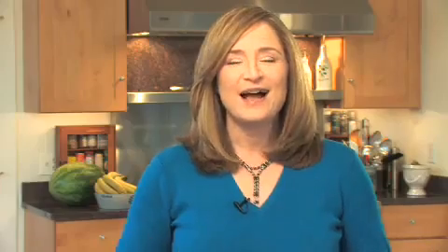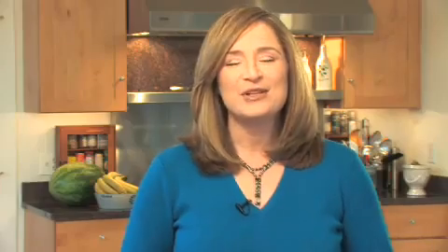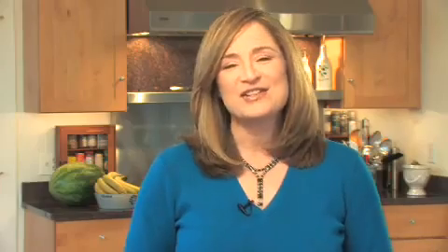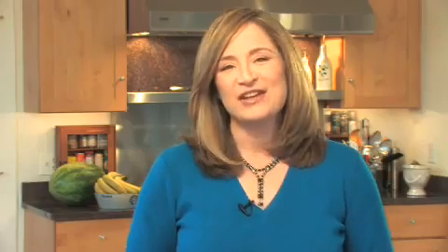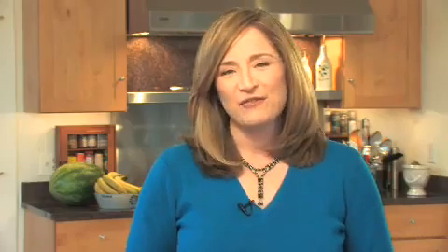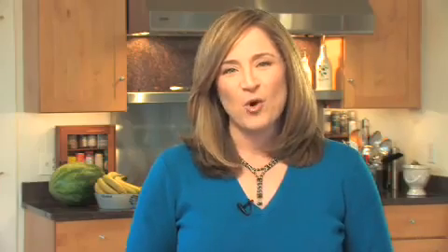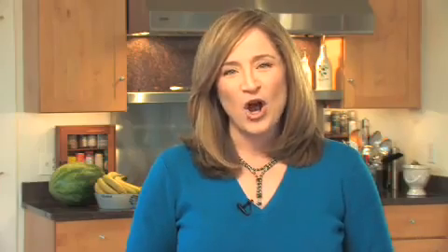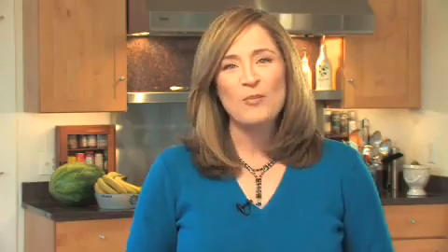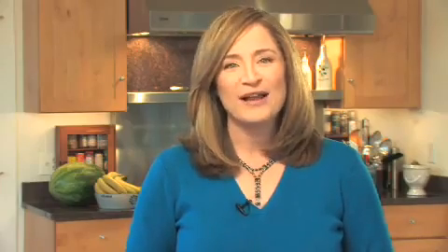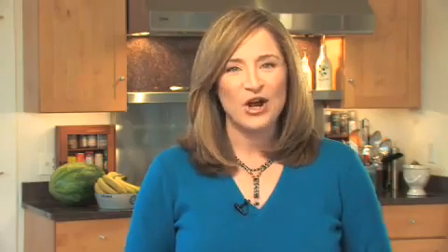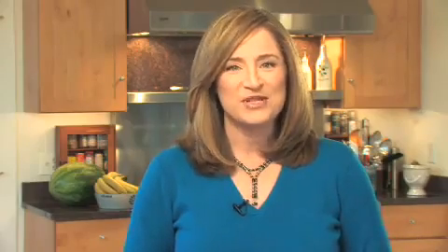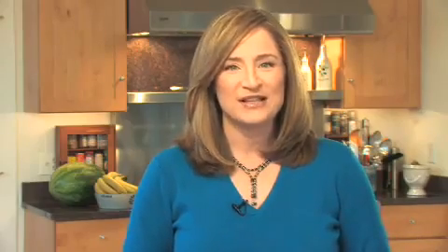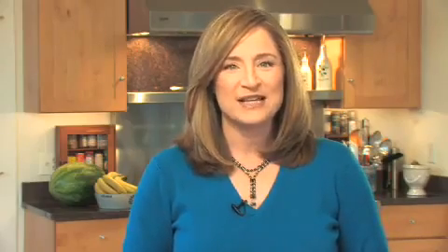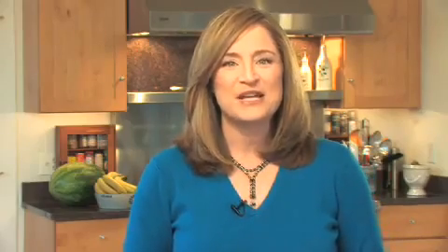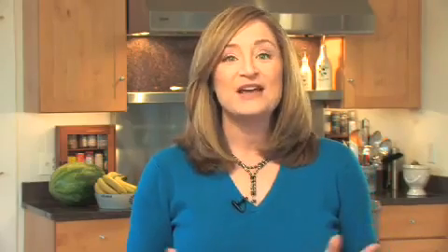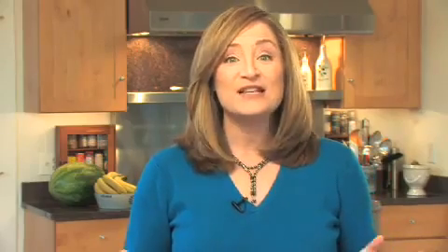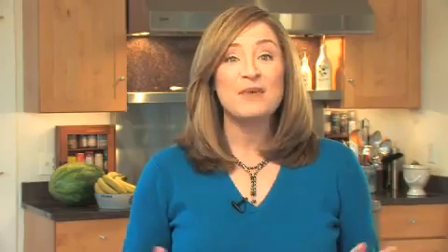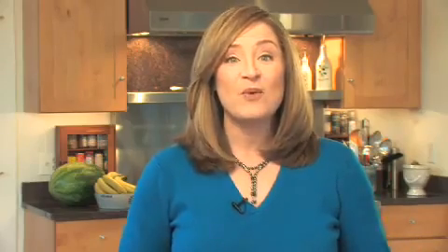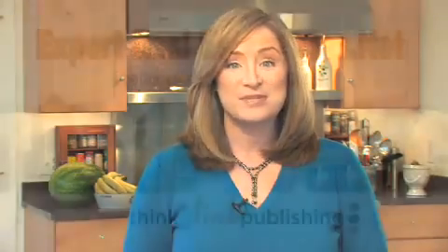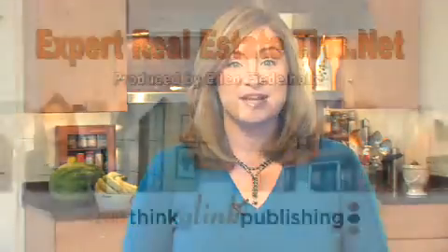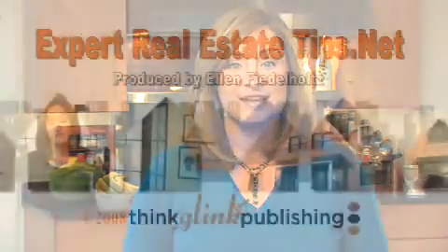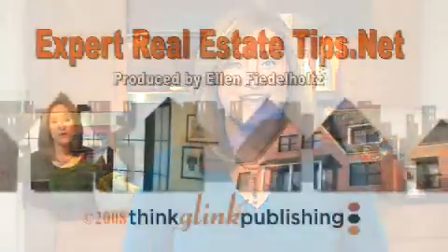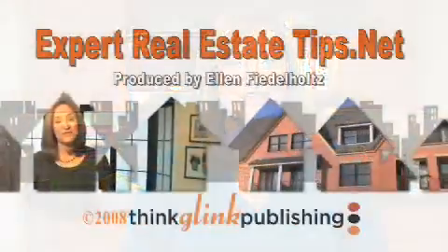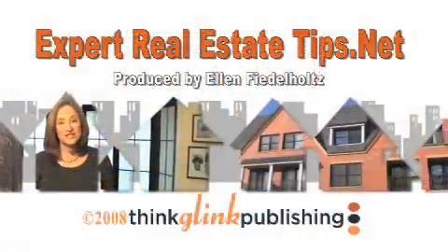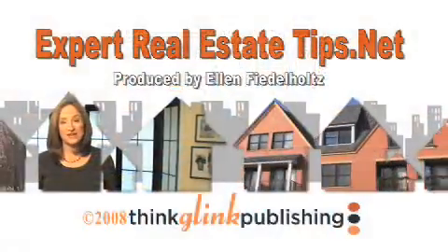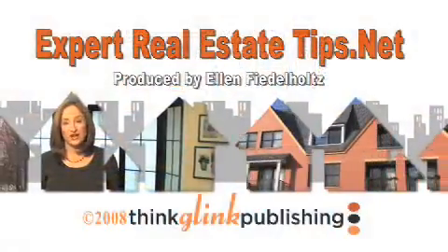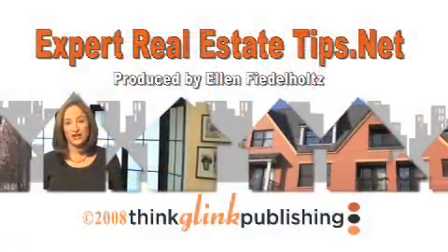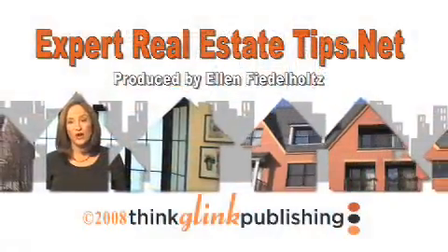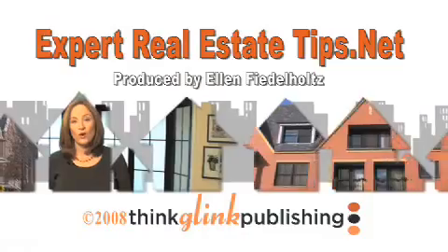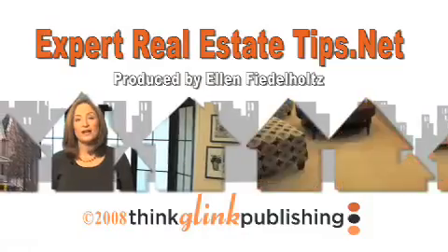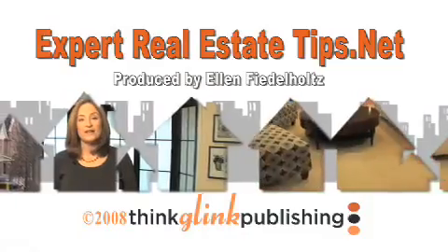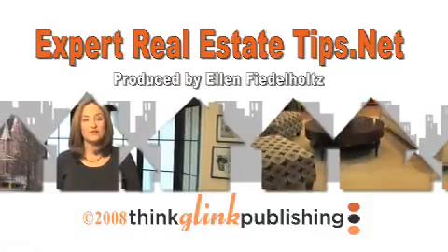I'm Ilyce Glink. For more home buying and home selling tips, visit my website, expertrealestatetips.net.